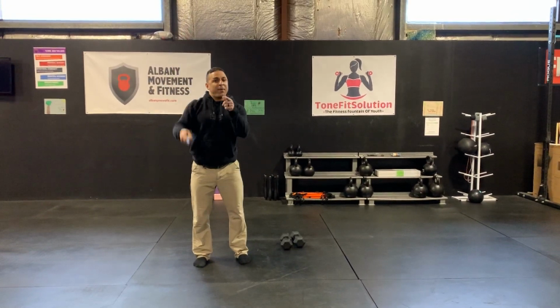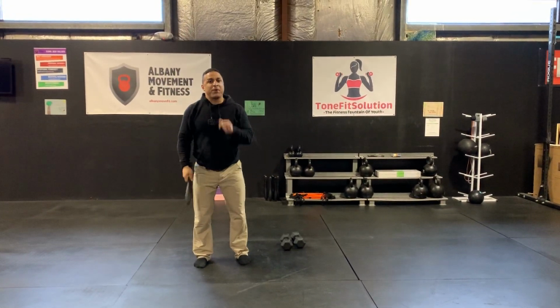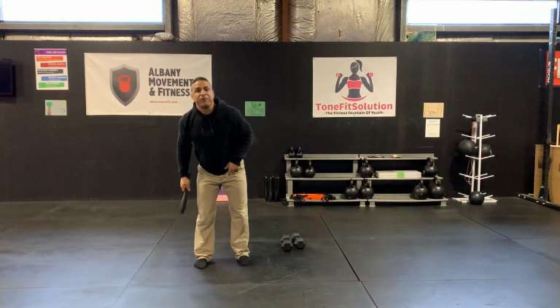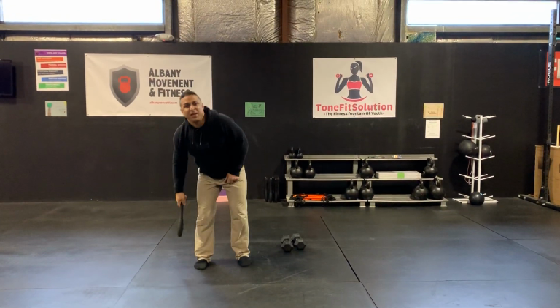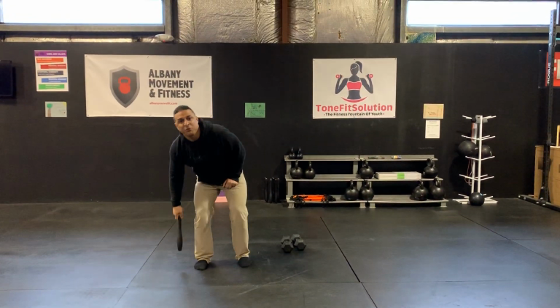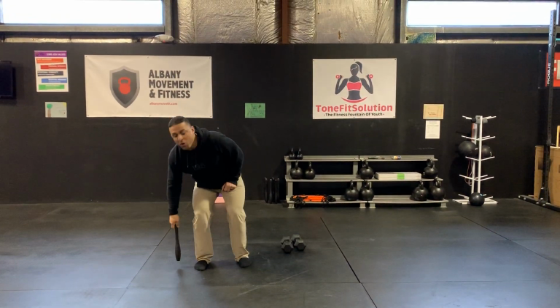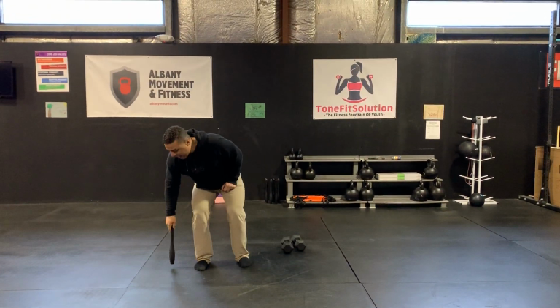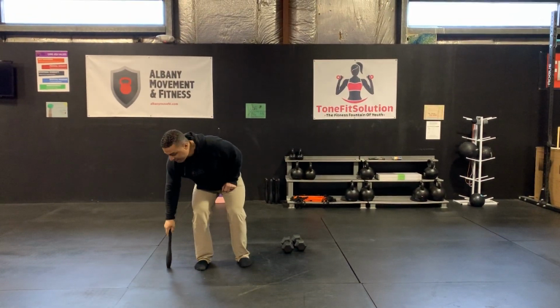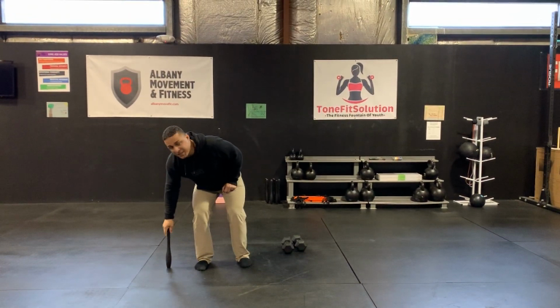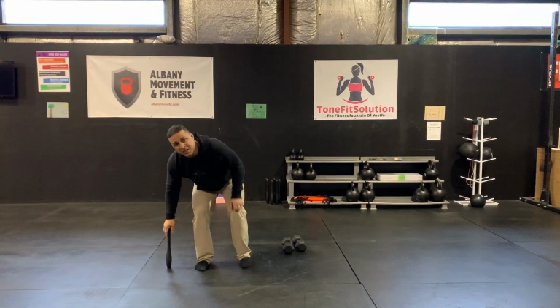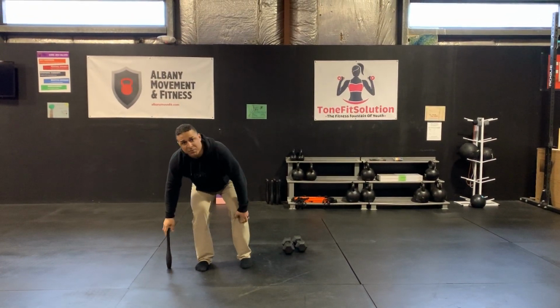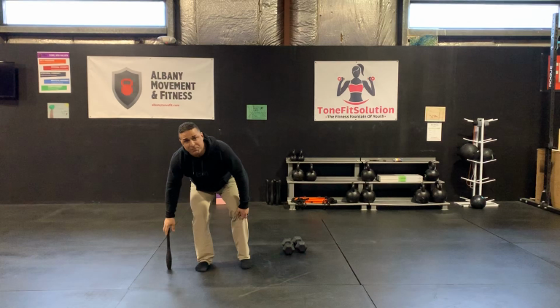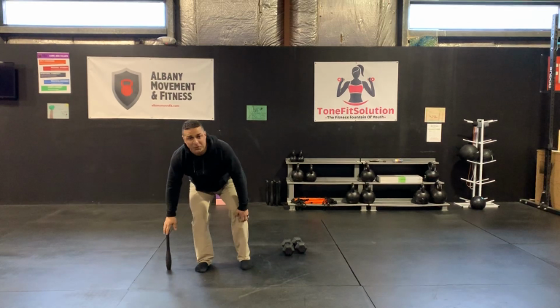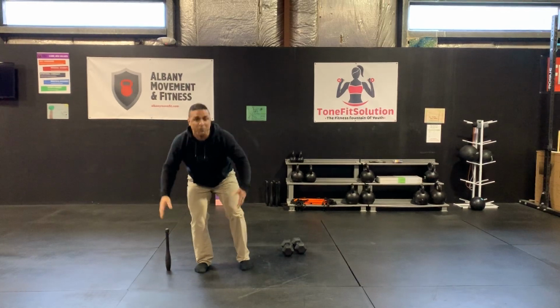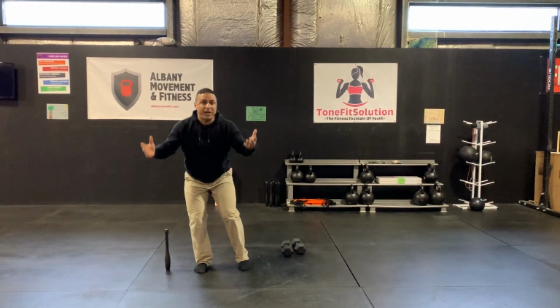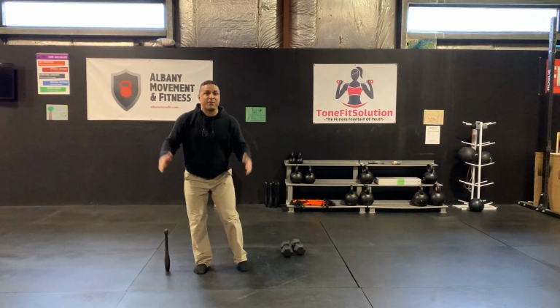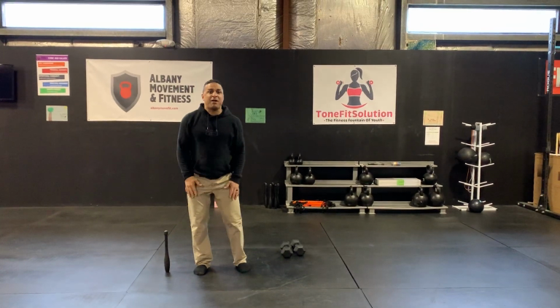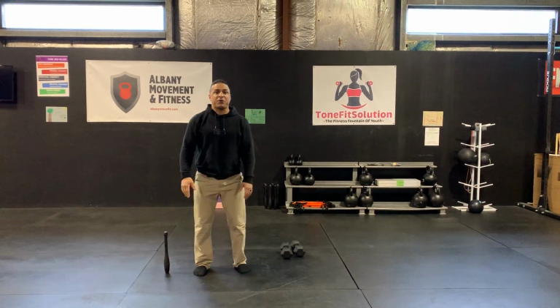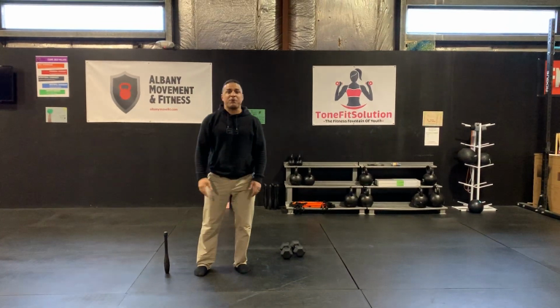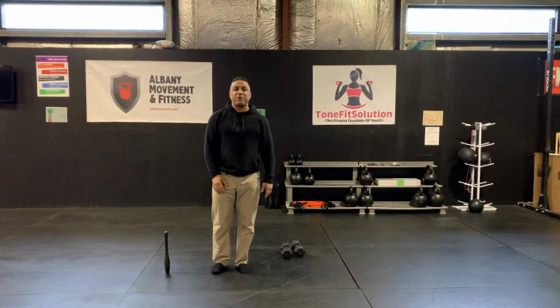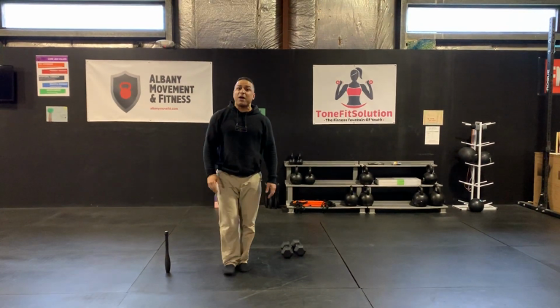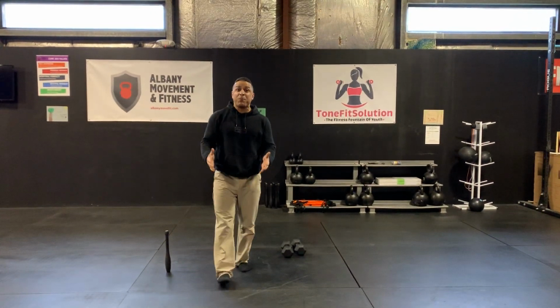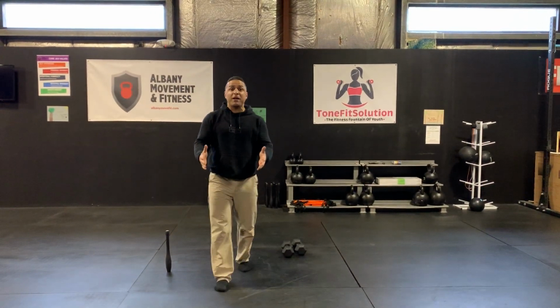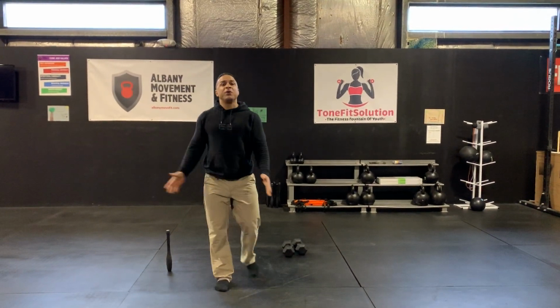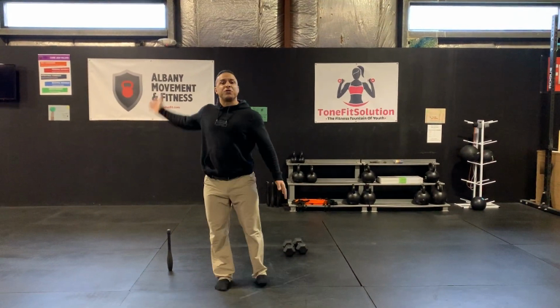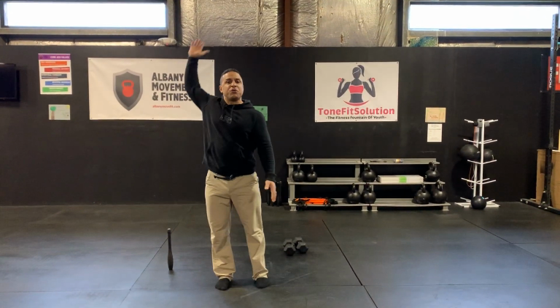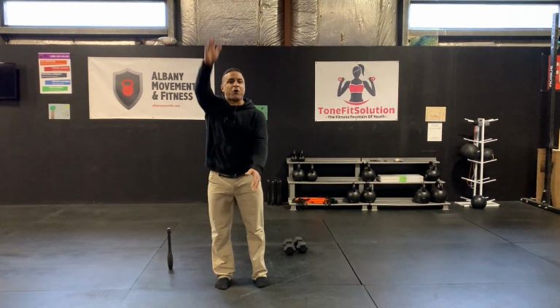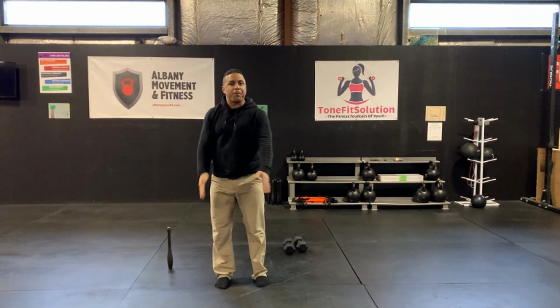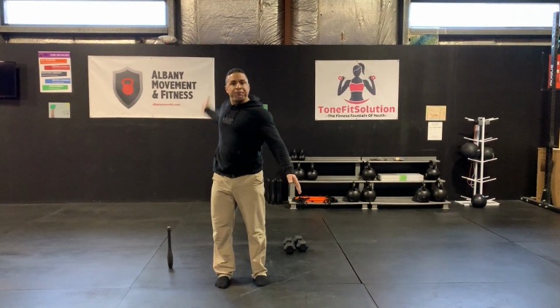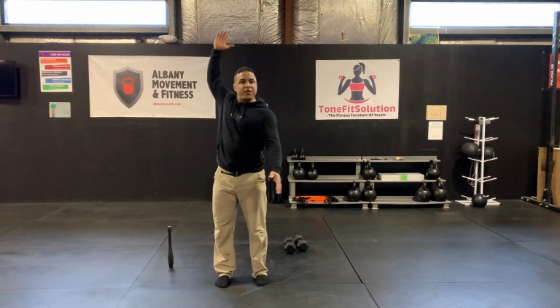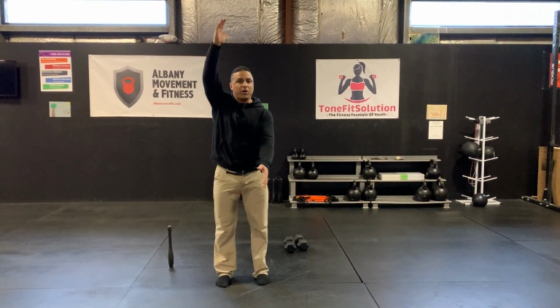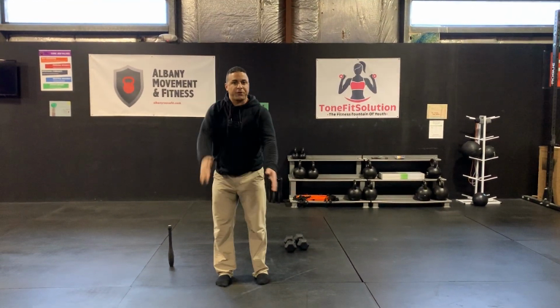Remember, if you don't have an Indian club, you can get one on Amazon for $25, but you can just use your arm. It's all good.